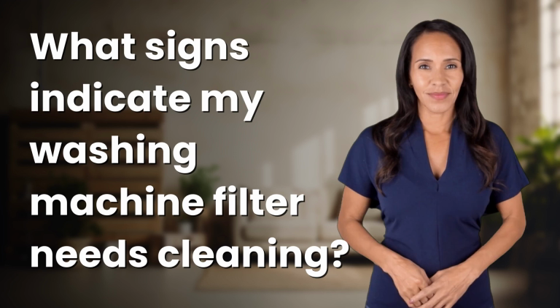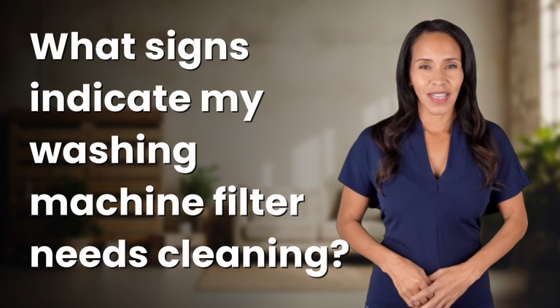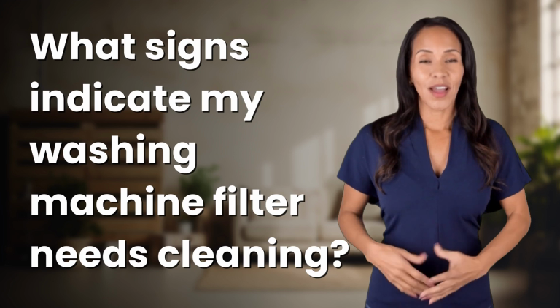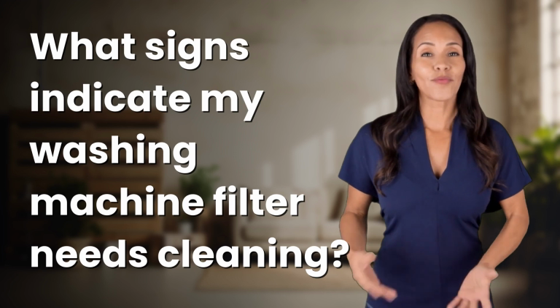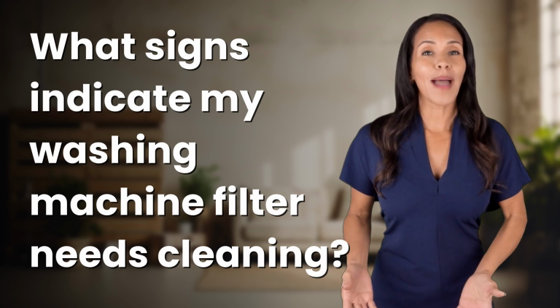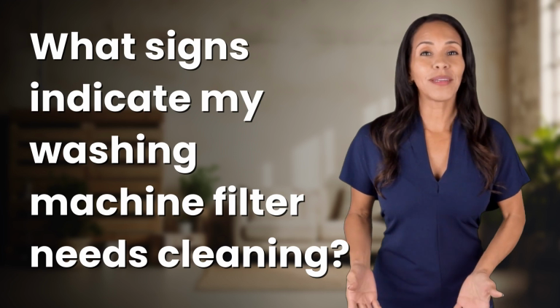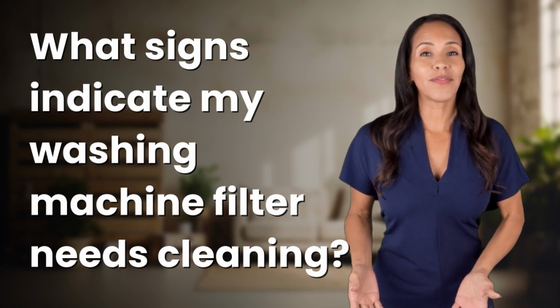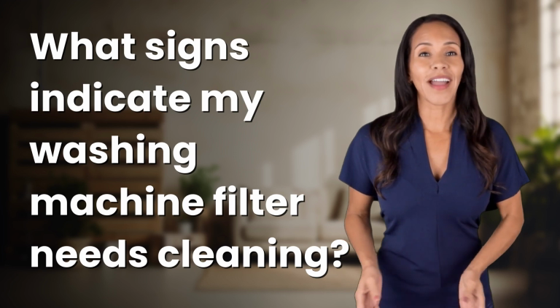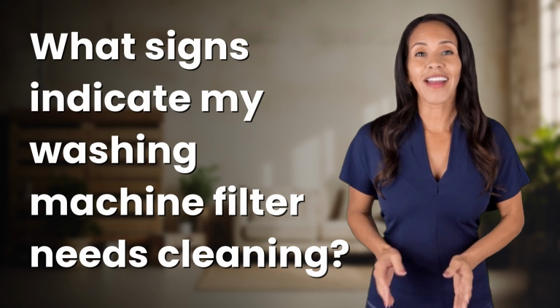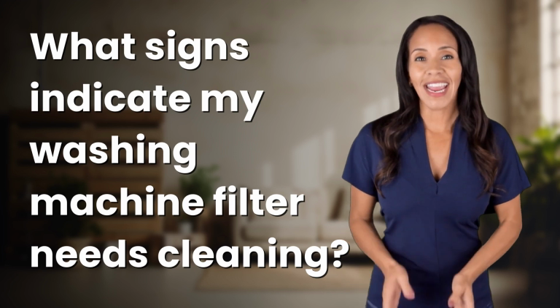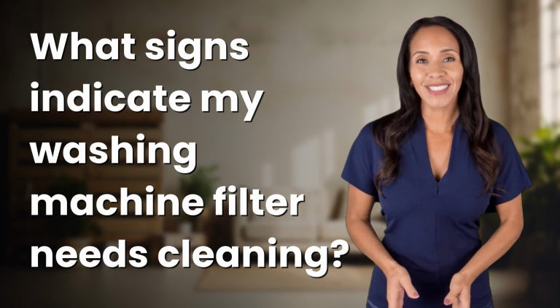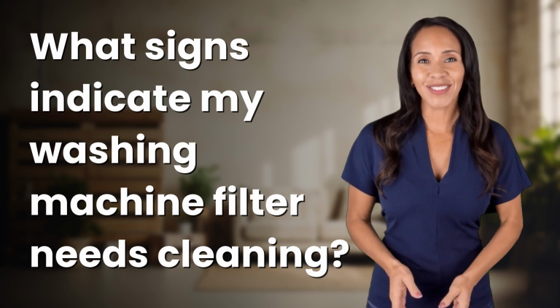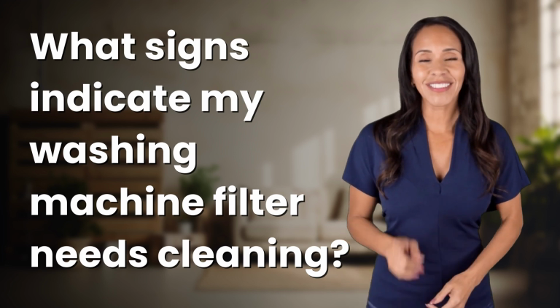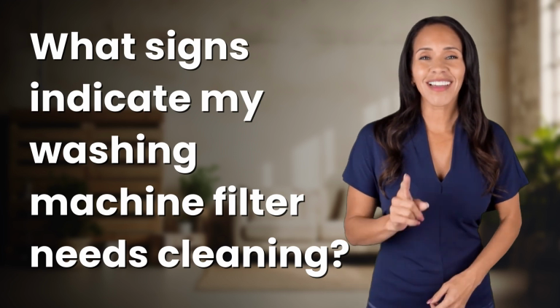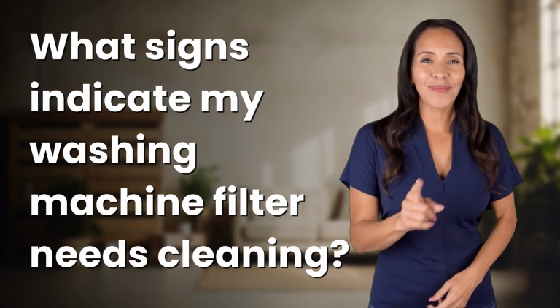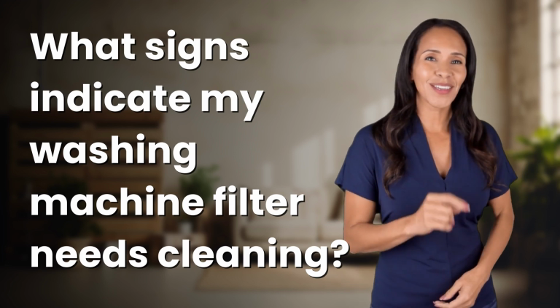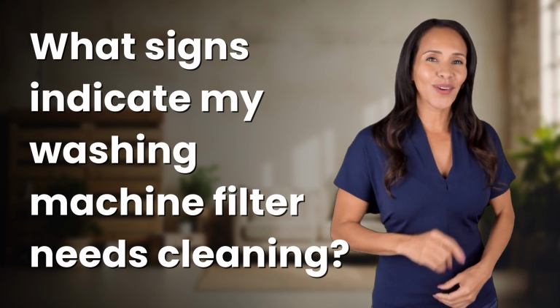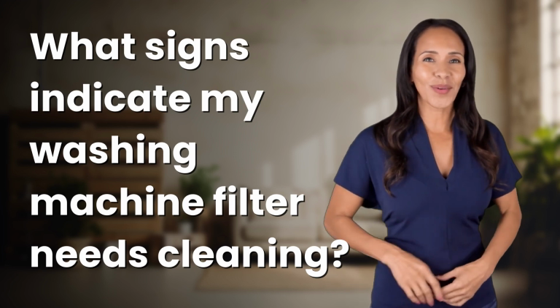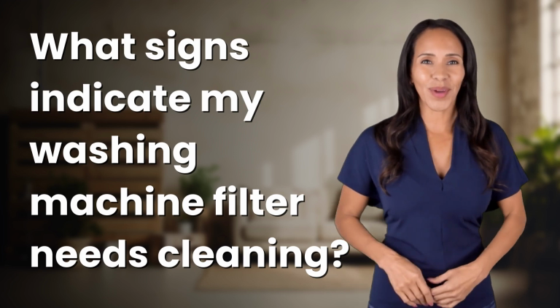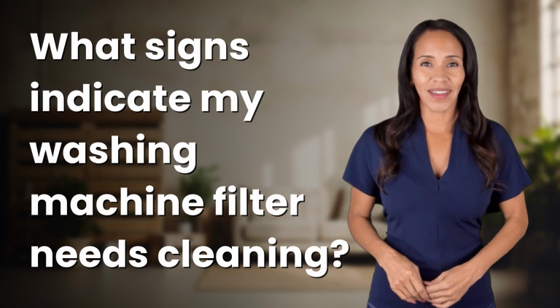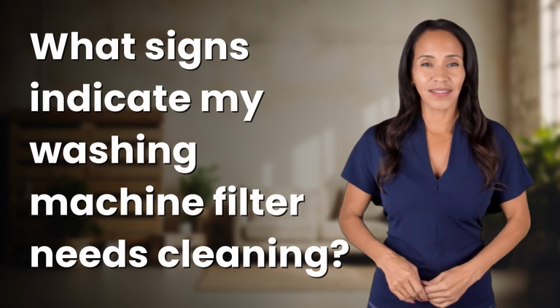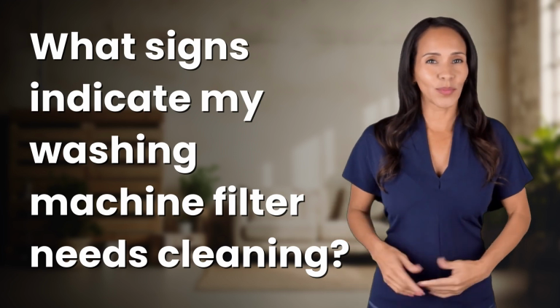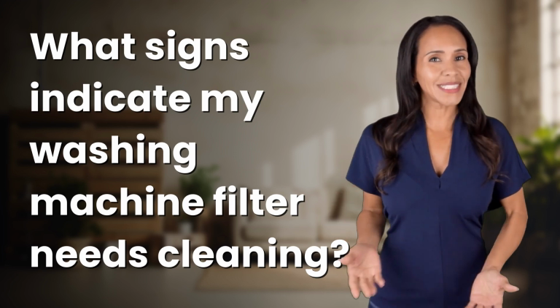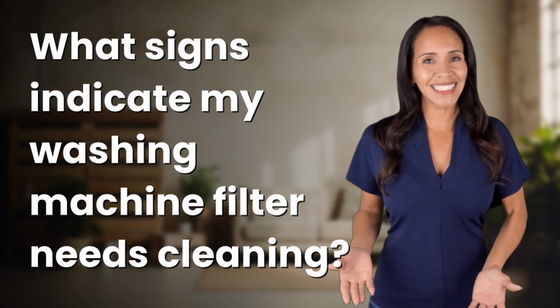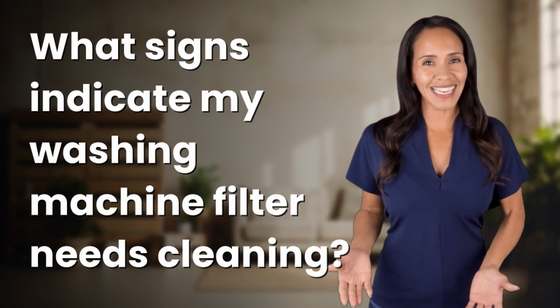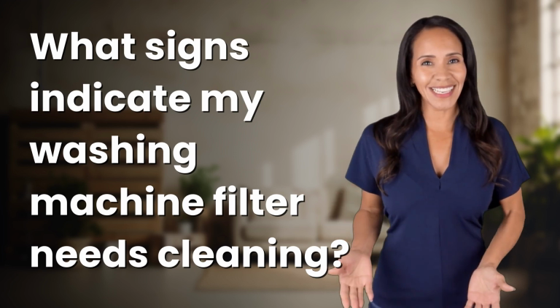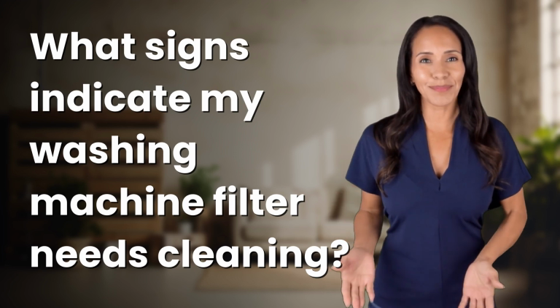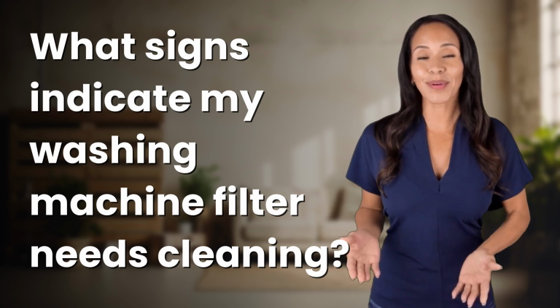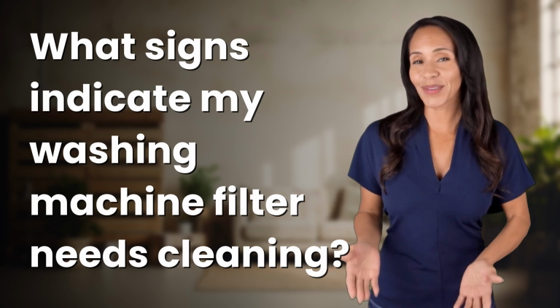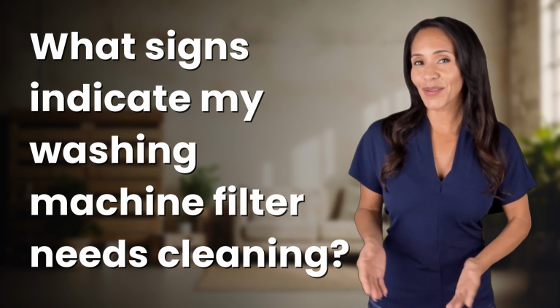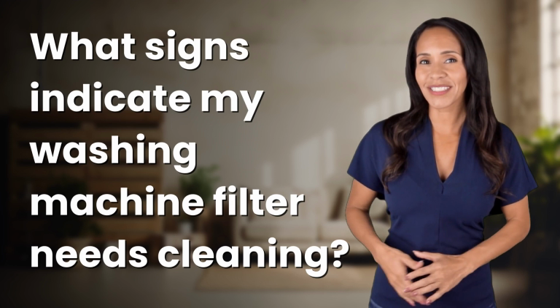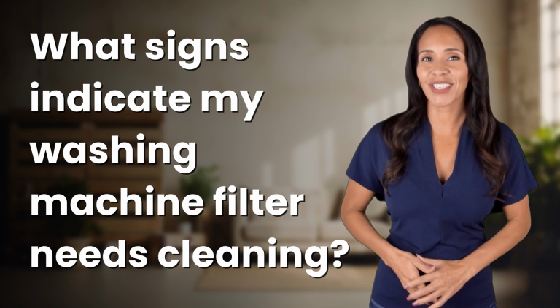Rapid-fire answers coming your way. What's today's burning question?